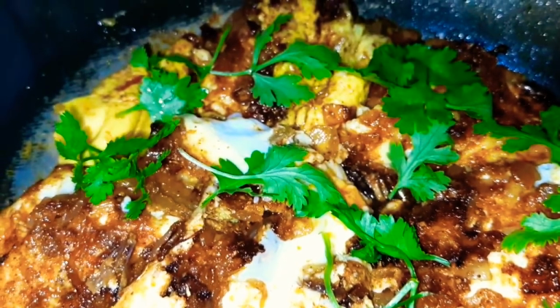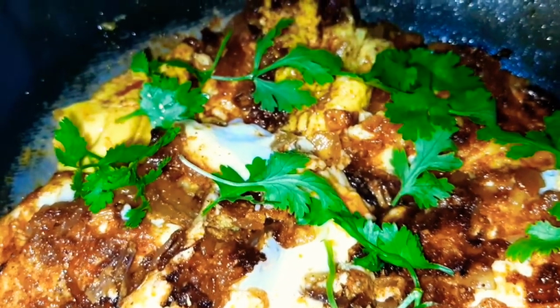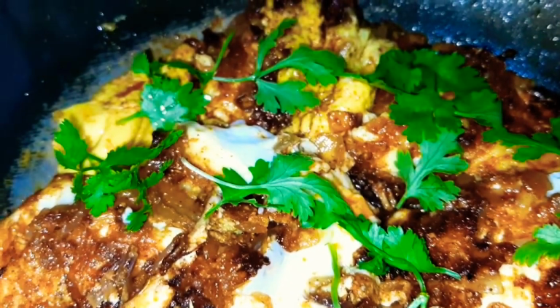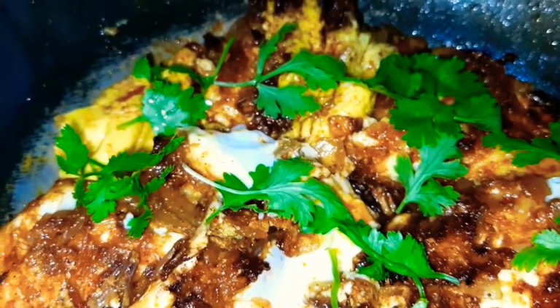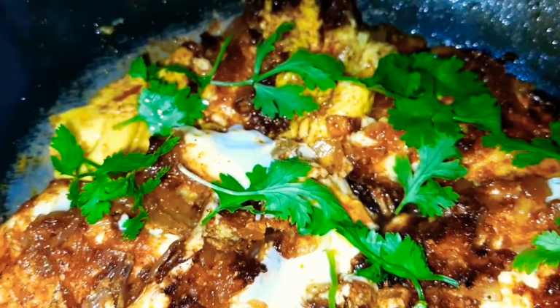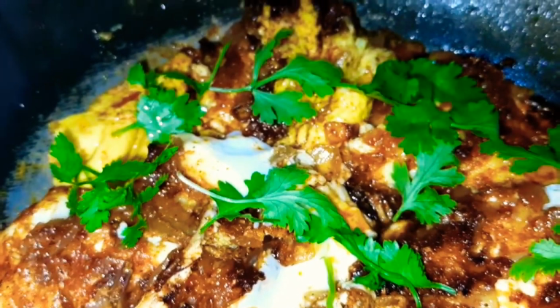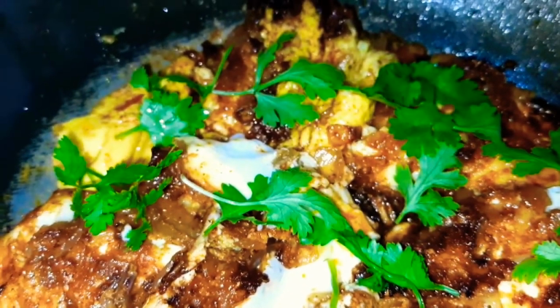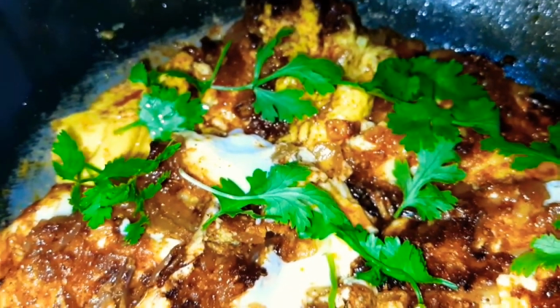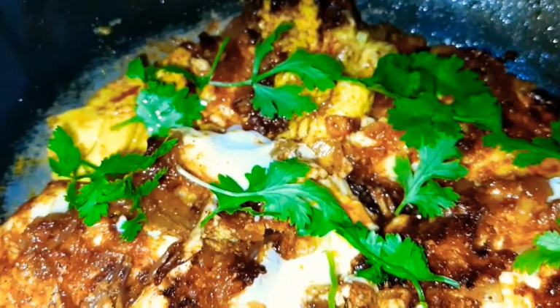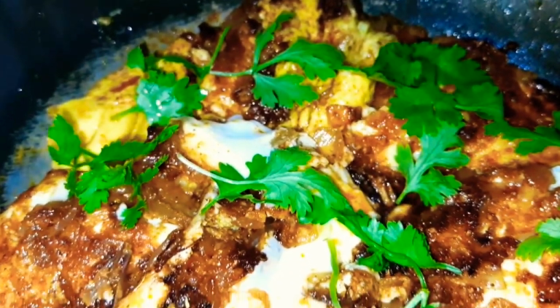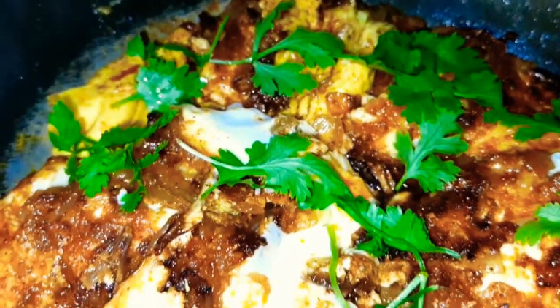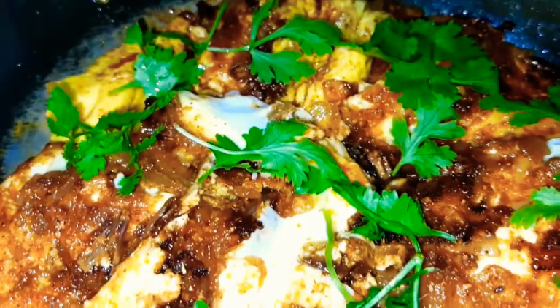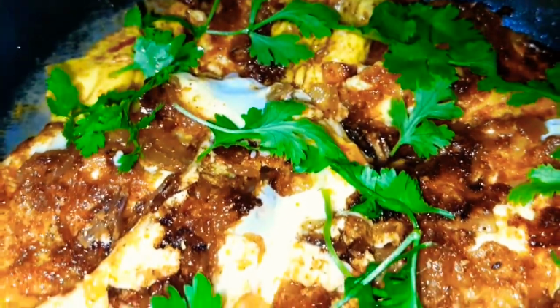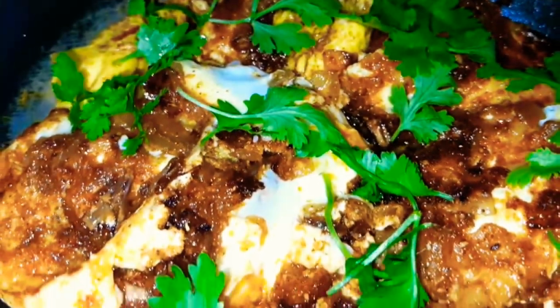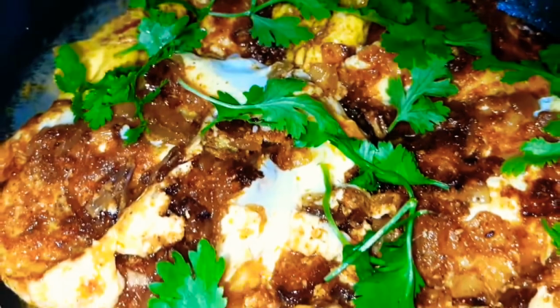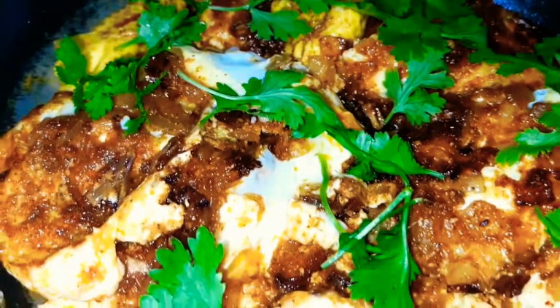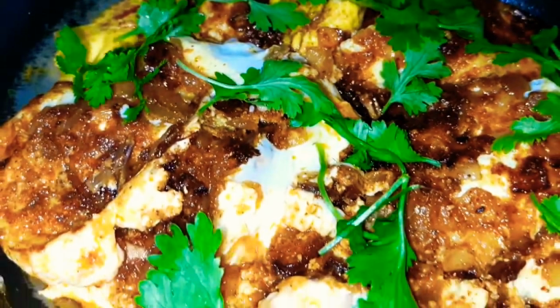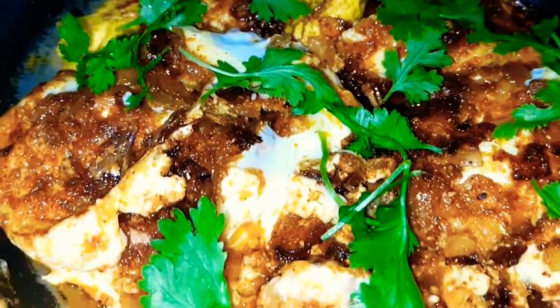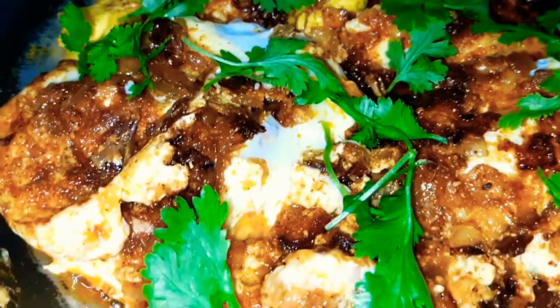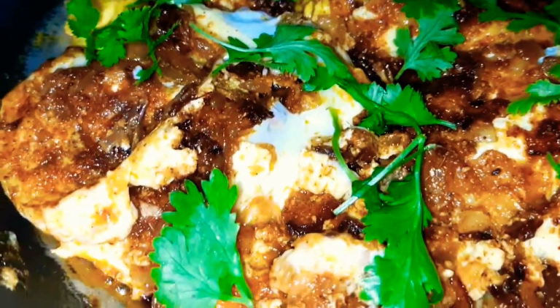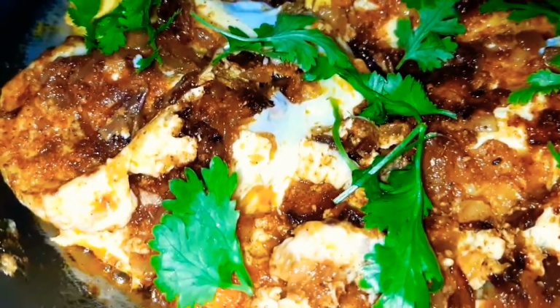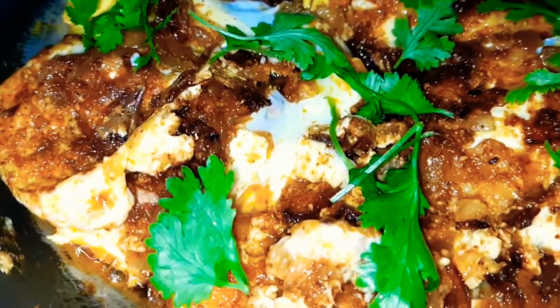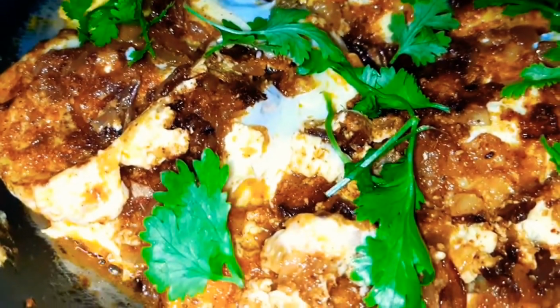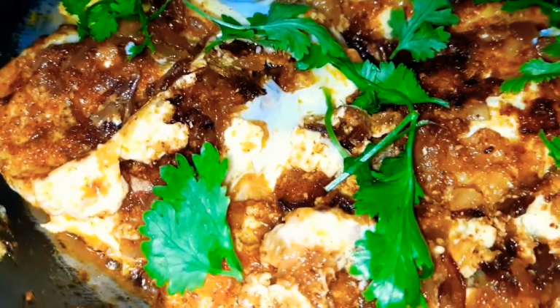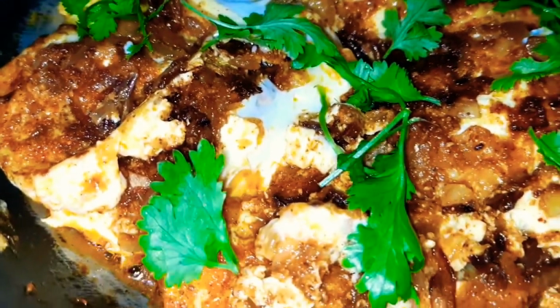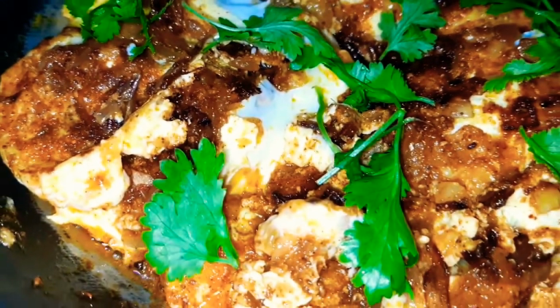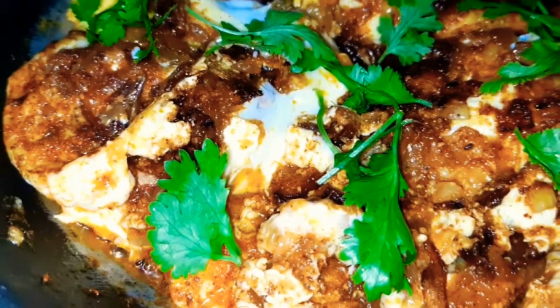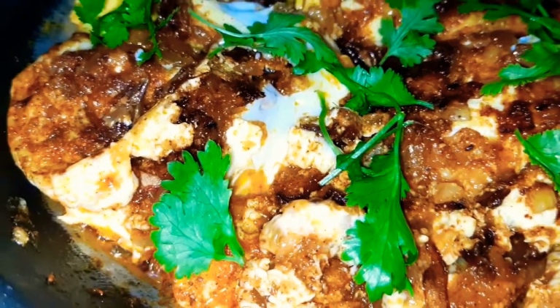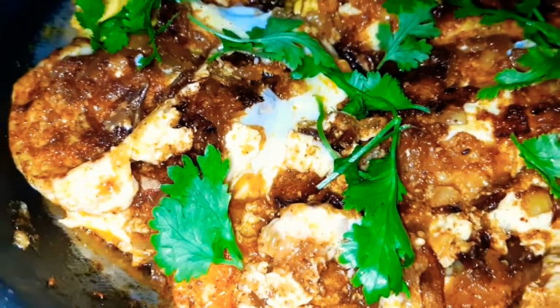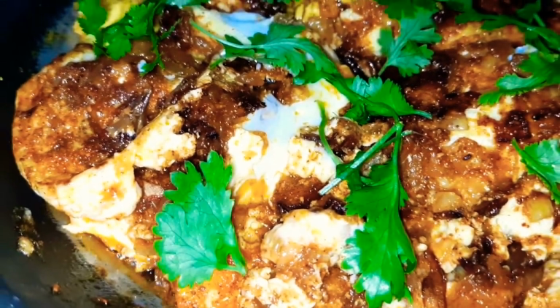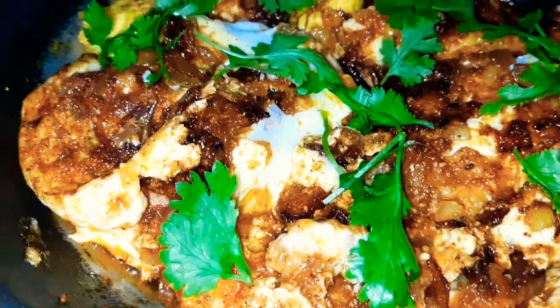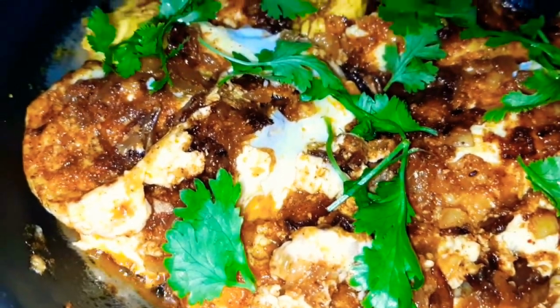It is a good taste. Let's start with this recipe.